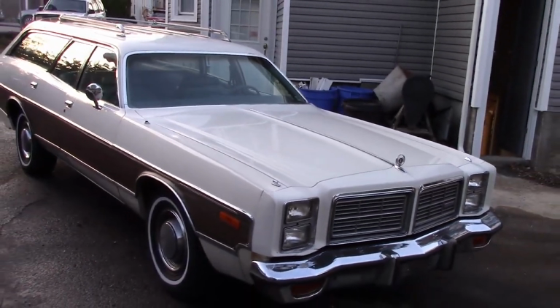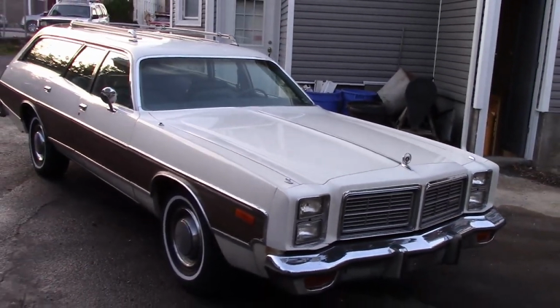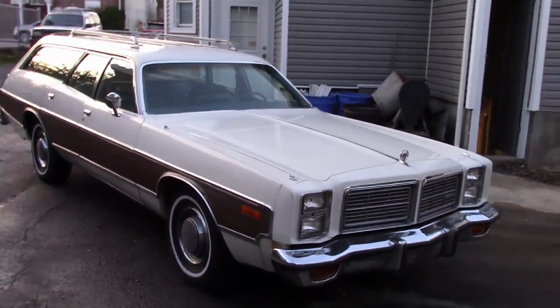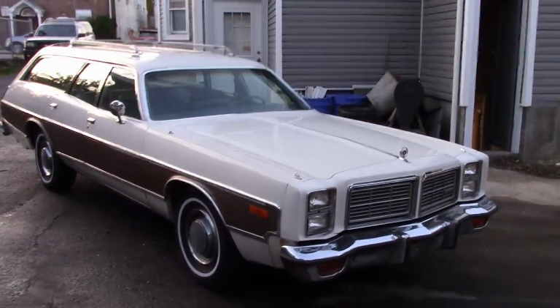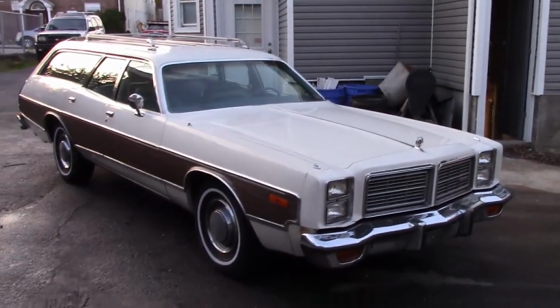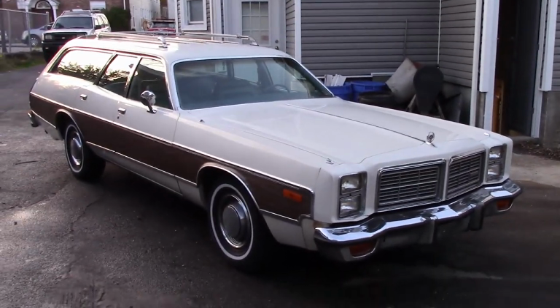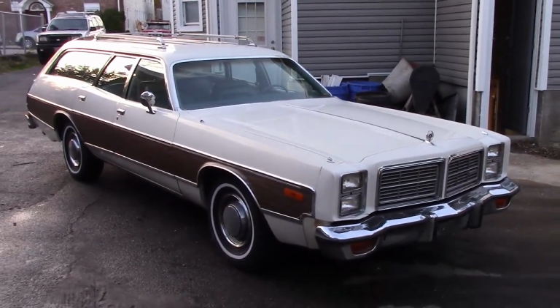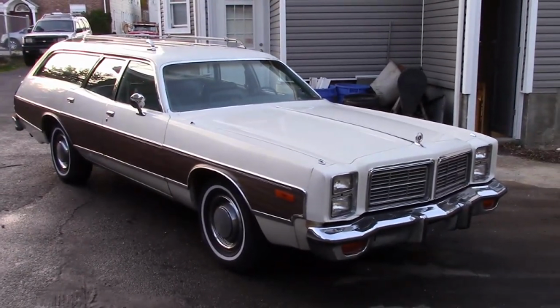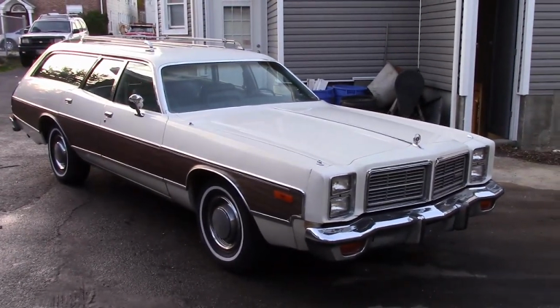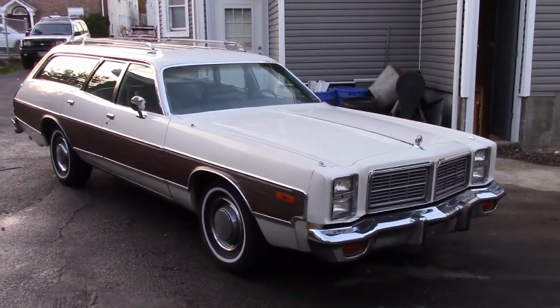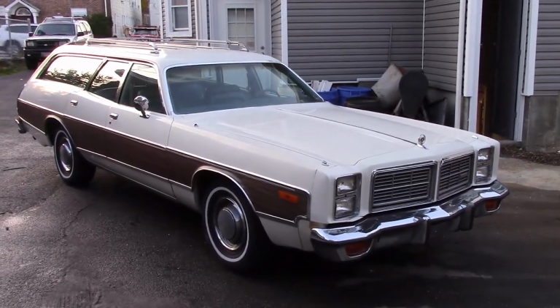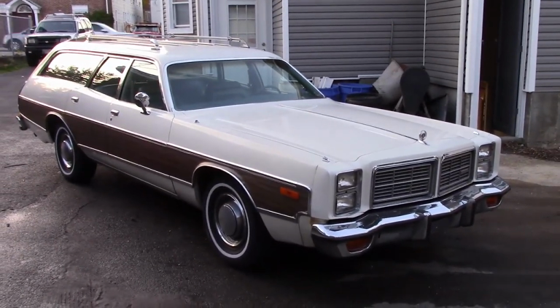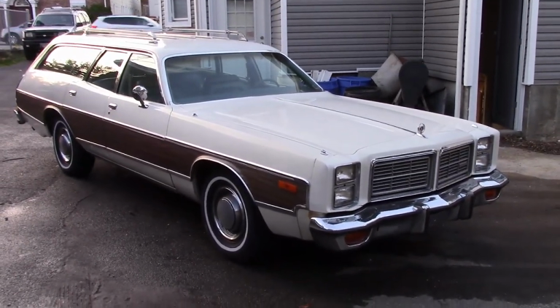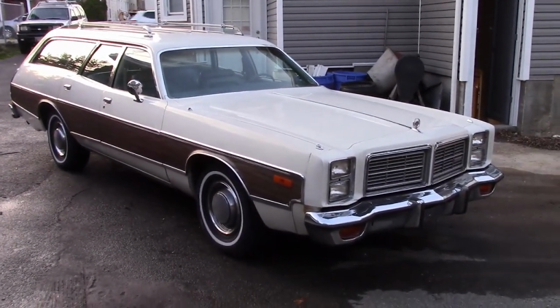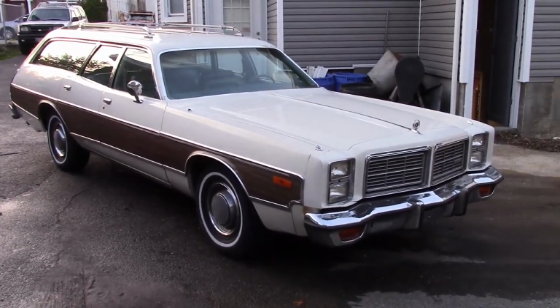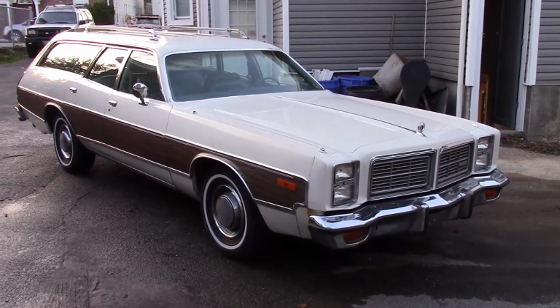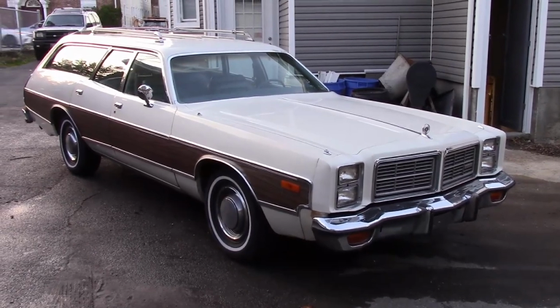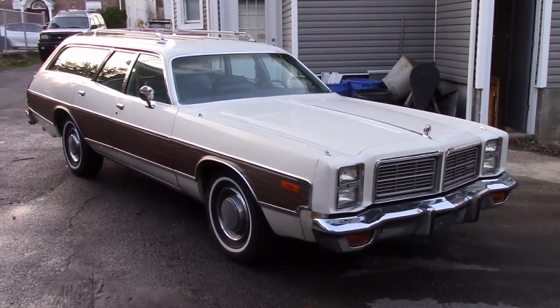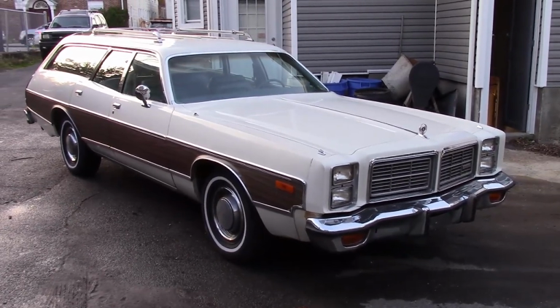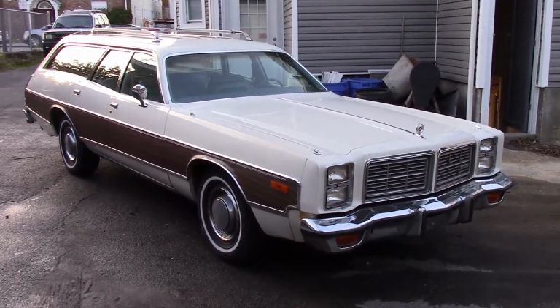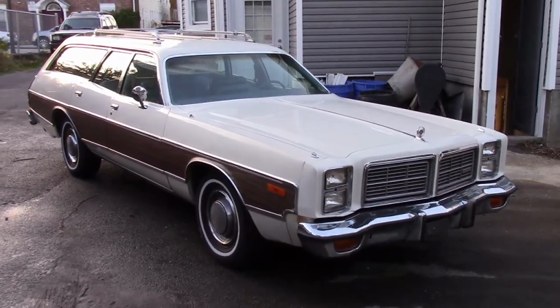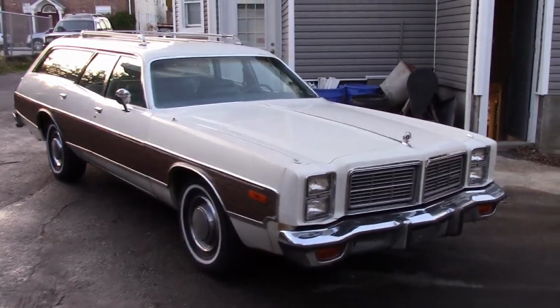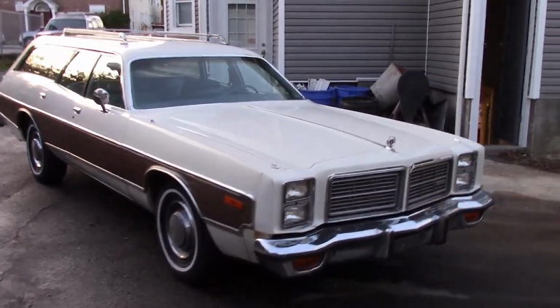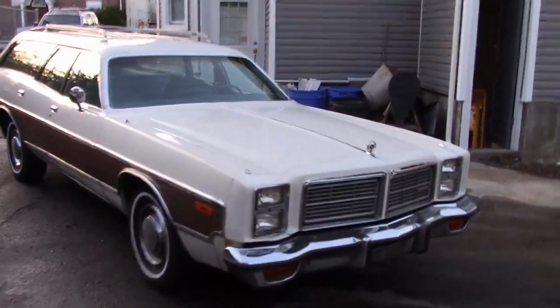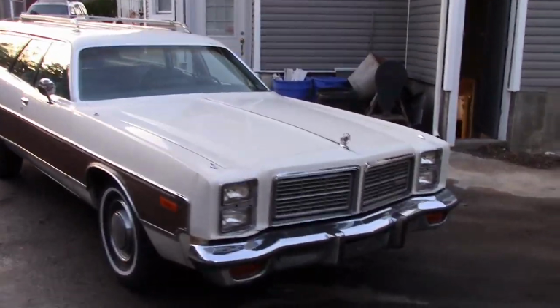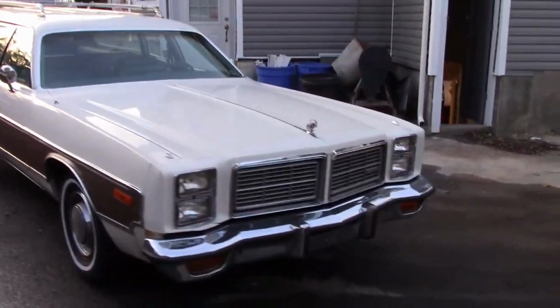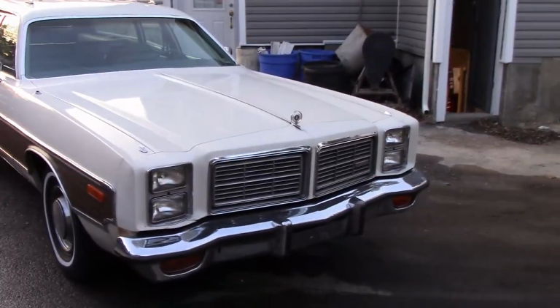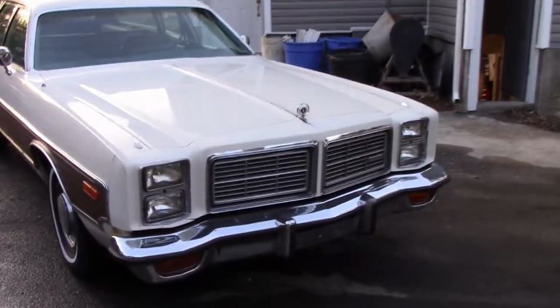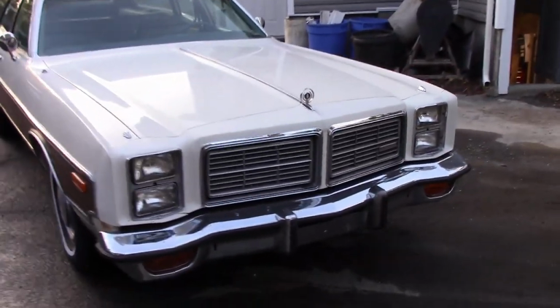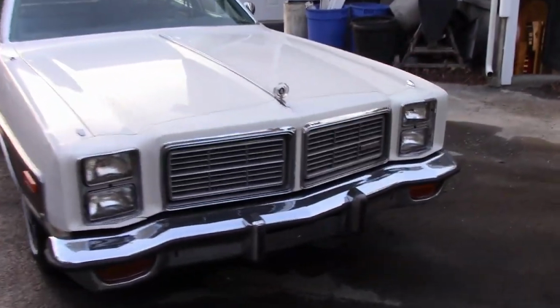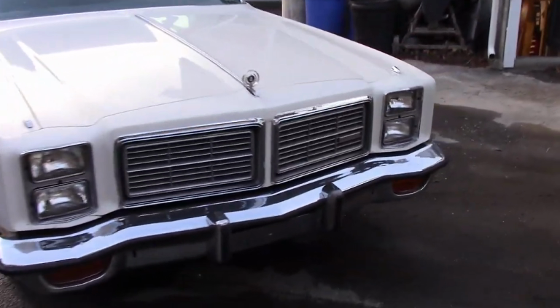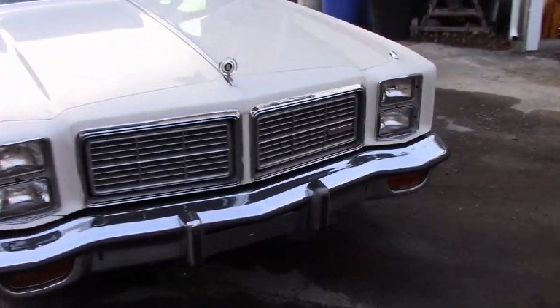This is a factory 360 car. I believe it has a 727 transmission with an 8¼ rear end.